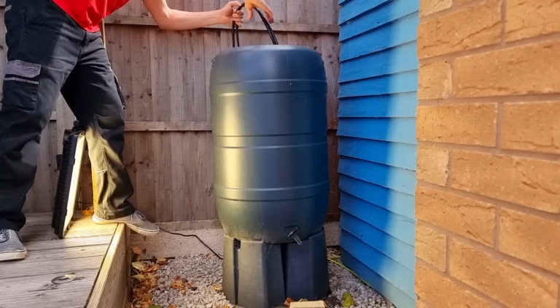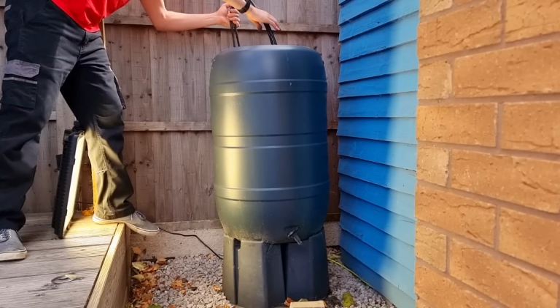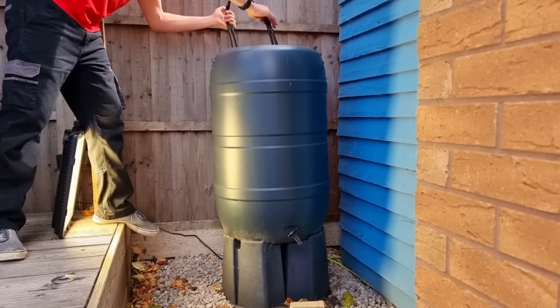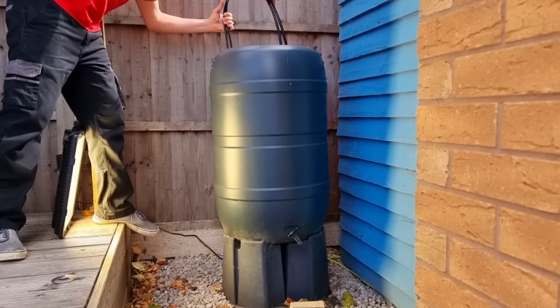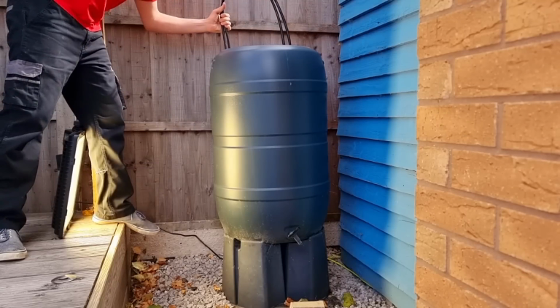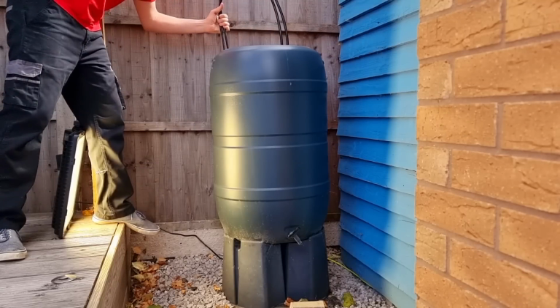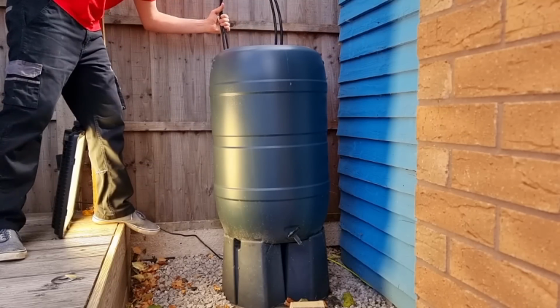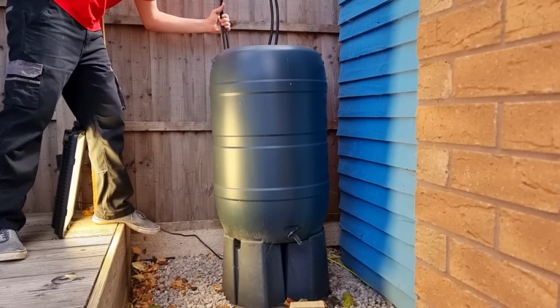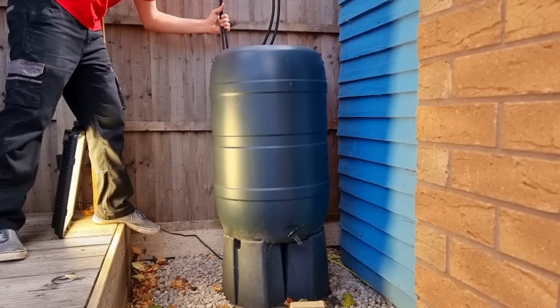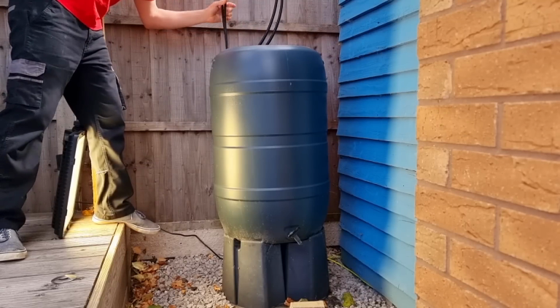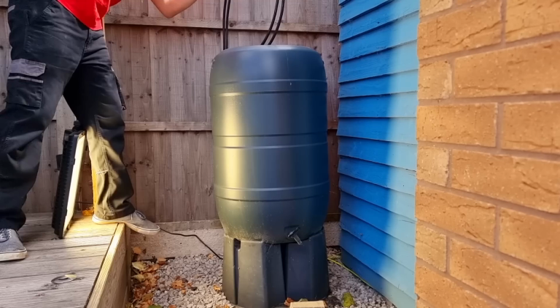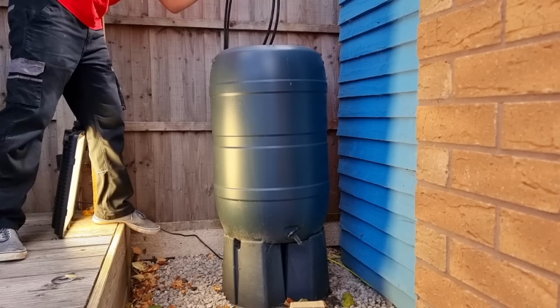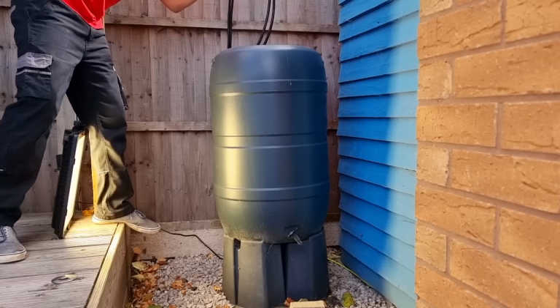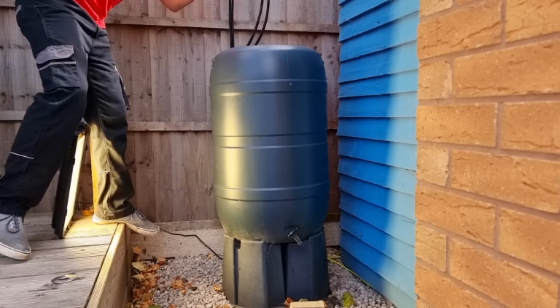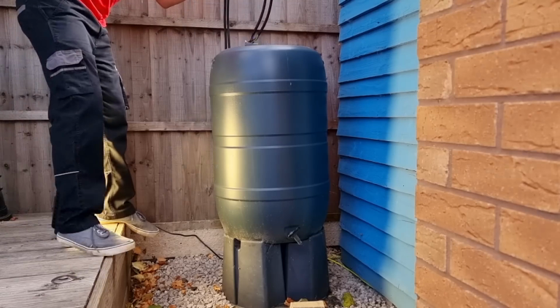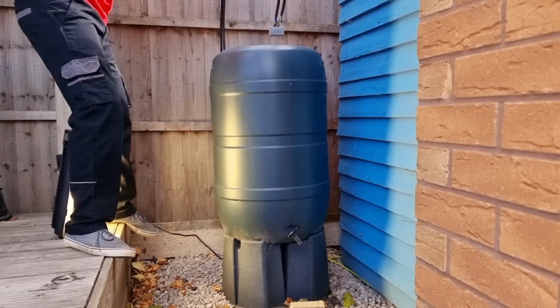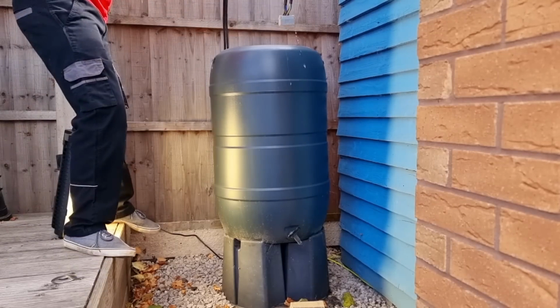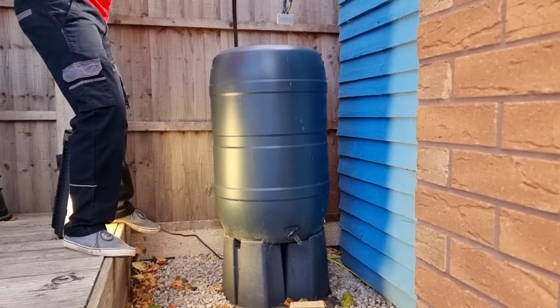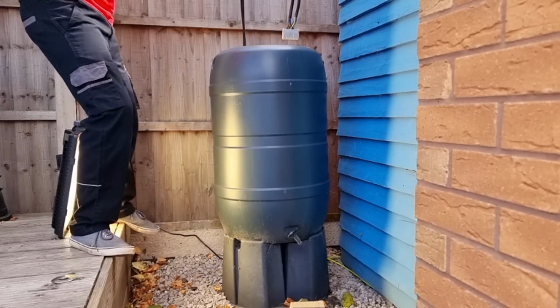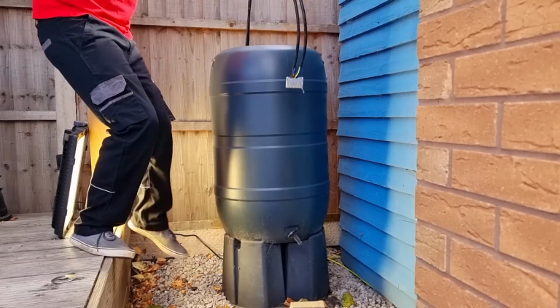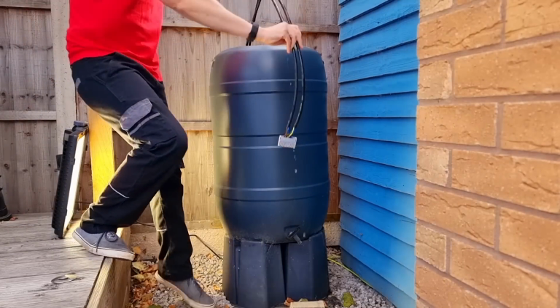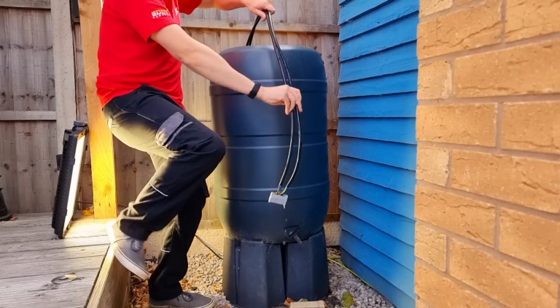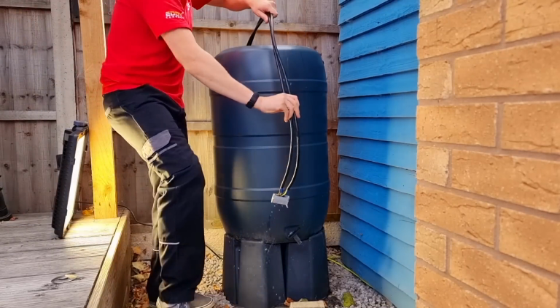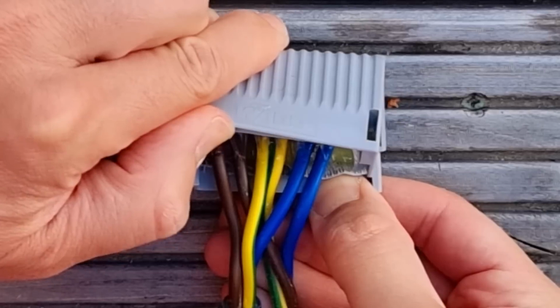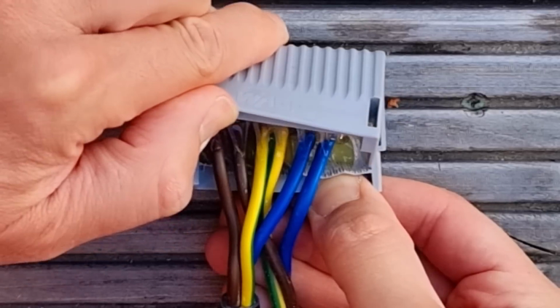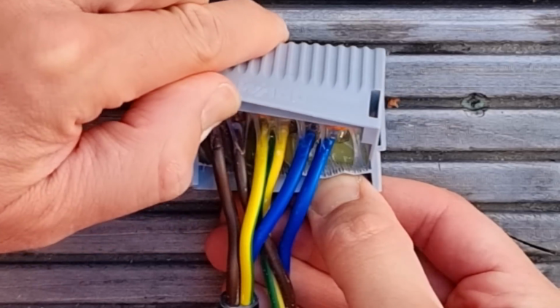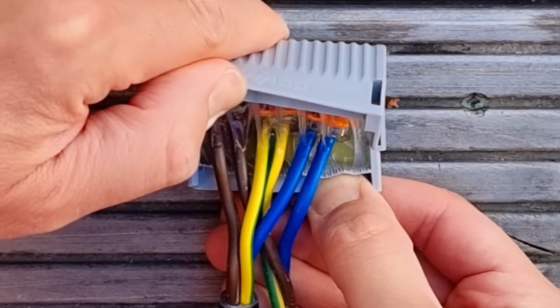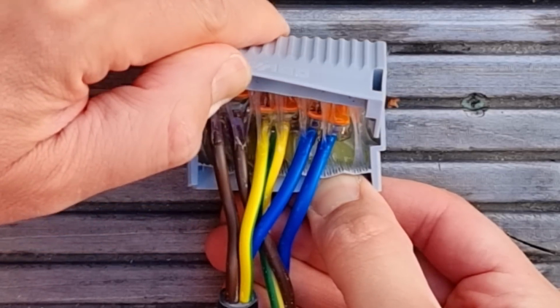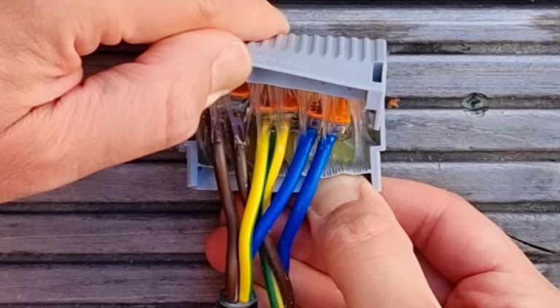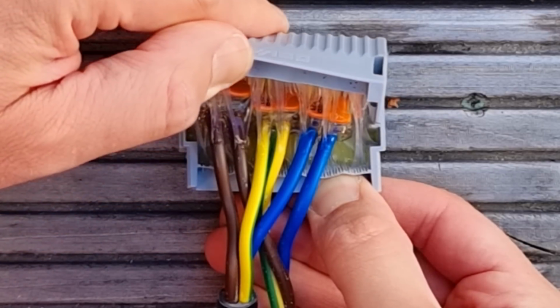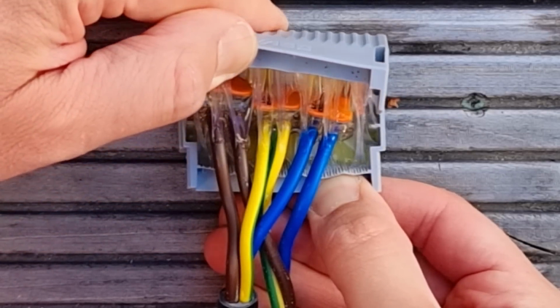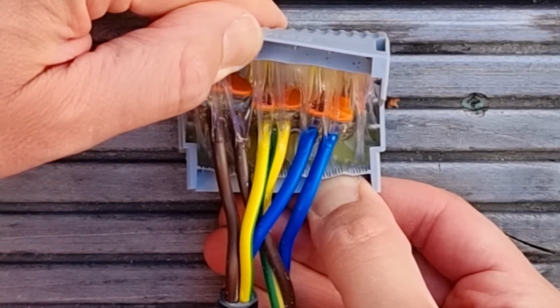So fishing it out again, you can see that the connection has survived, no protective devices have tripped, and inside the gel box all is dry and well preserved.